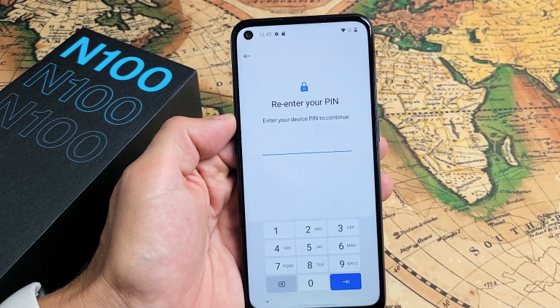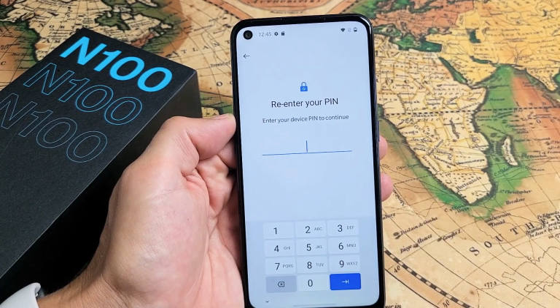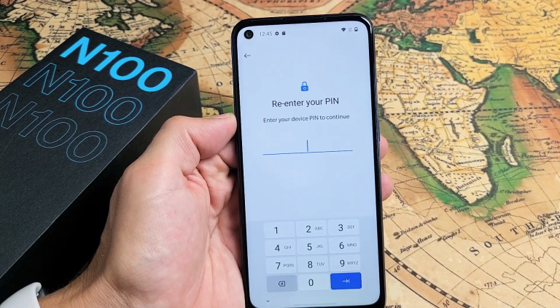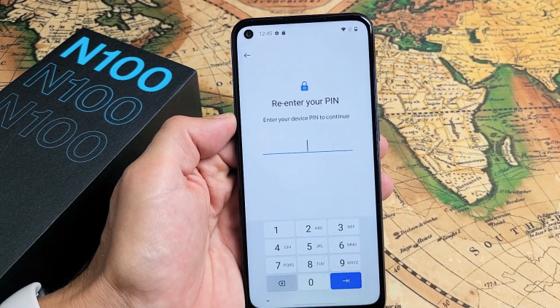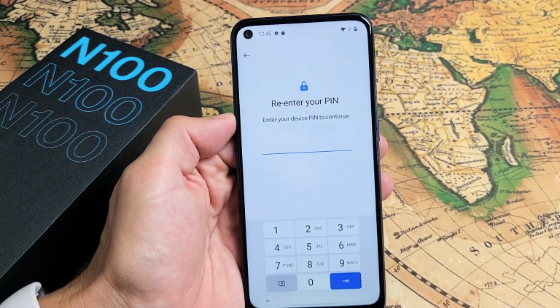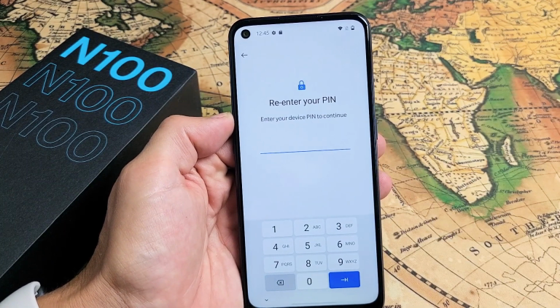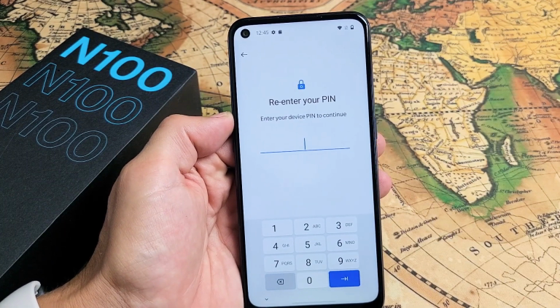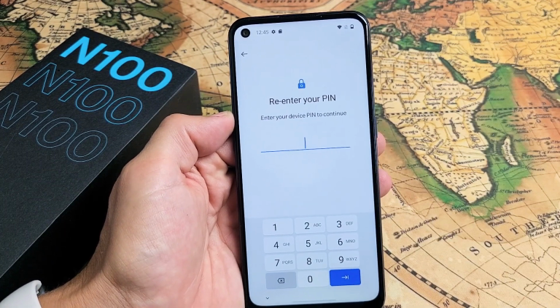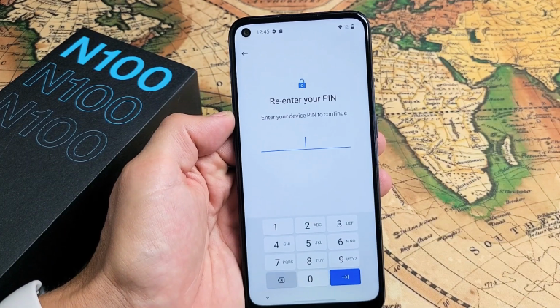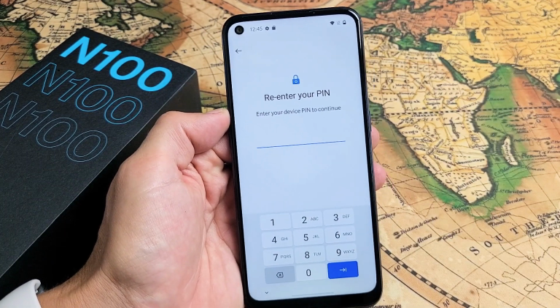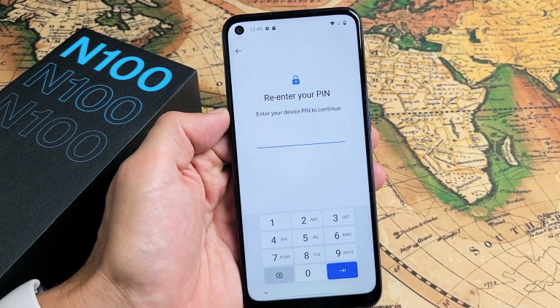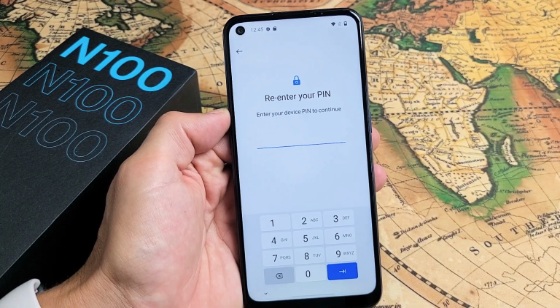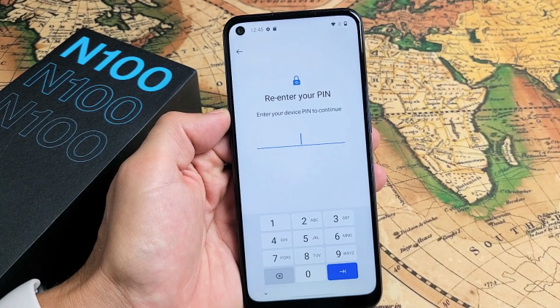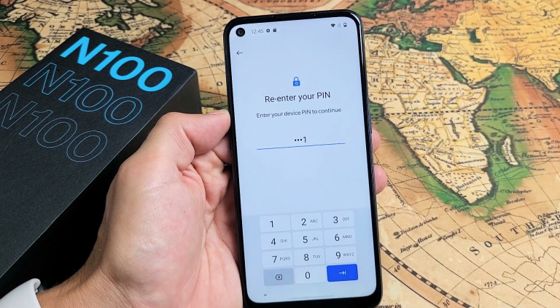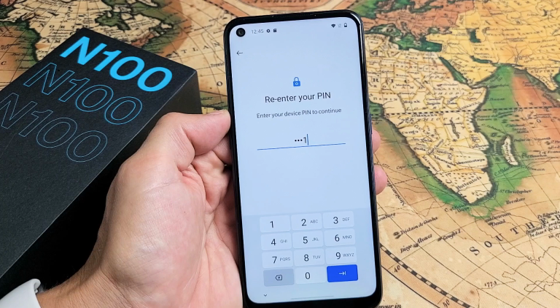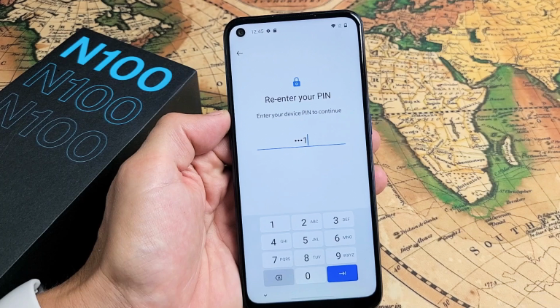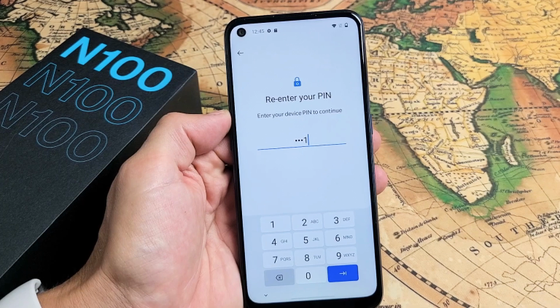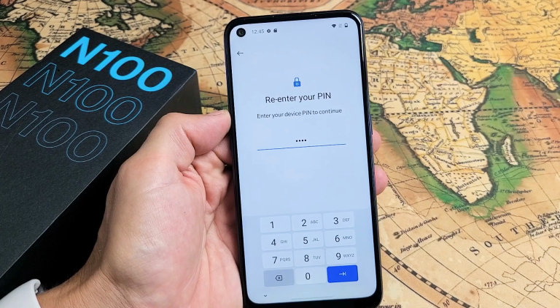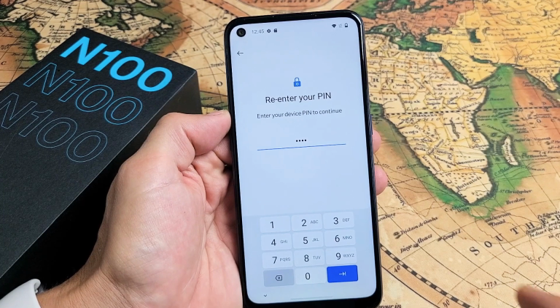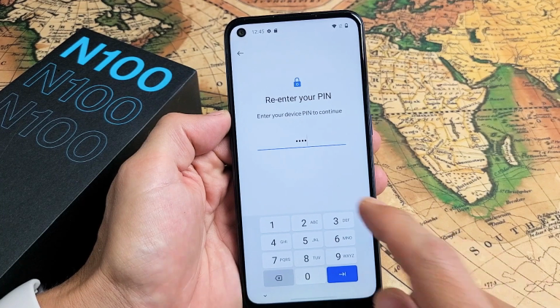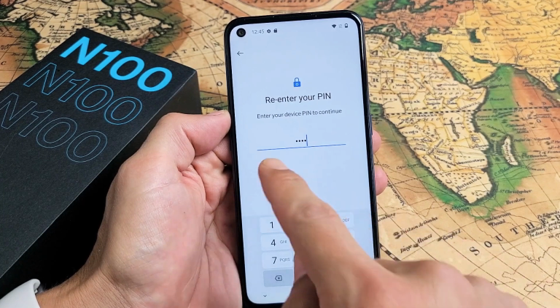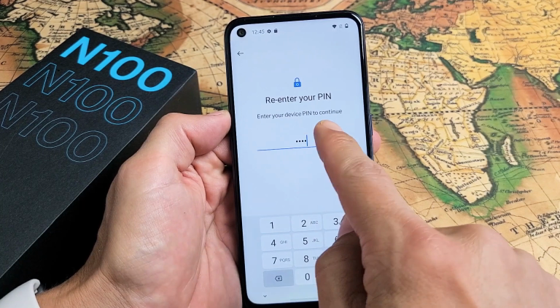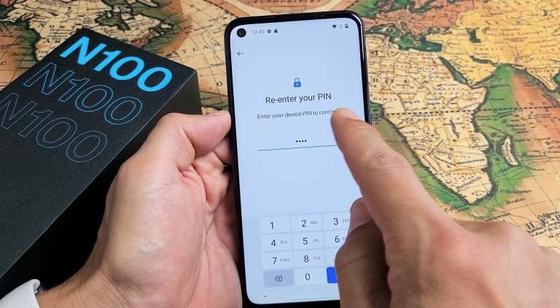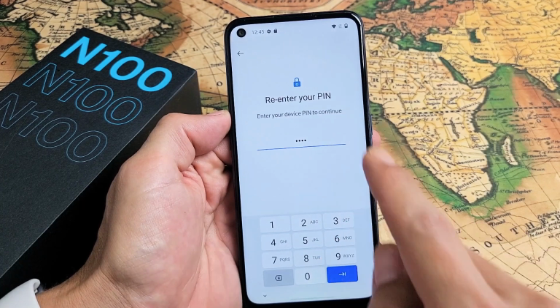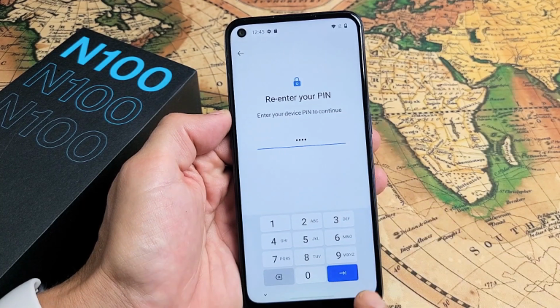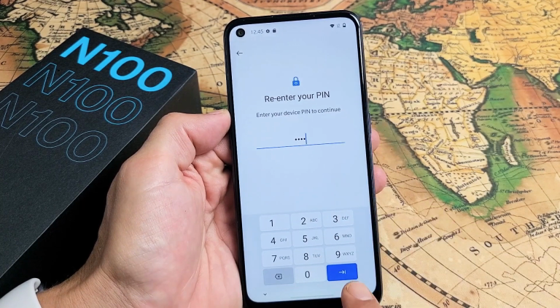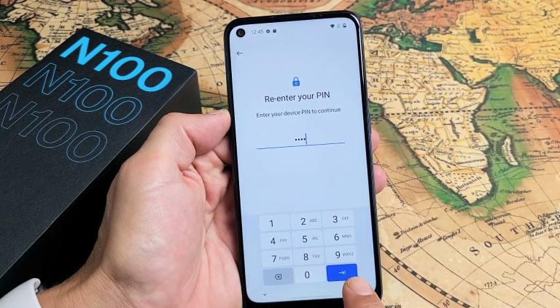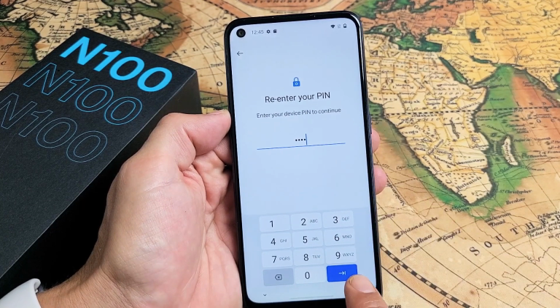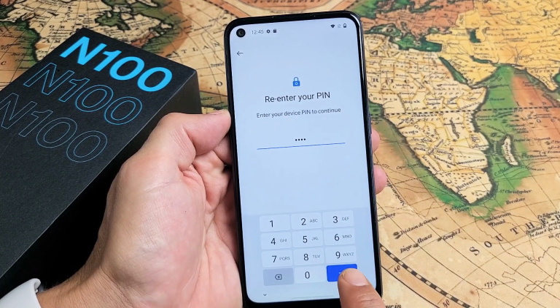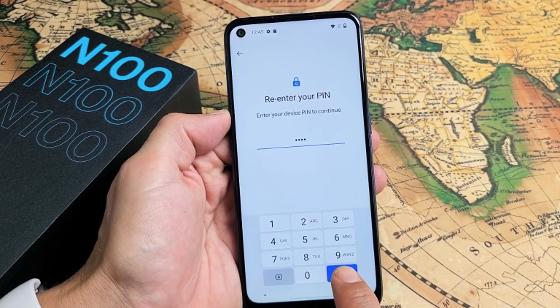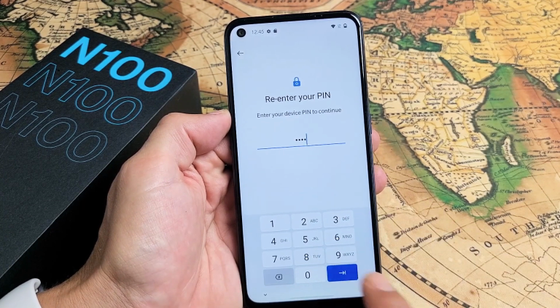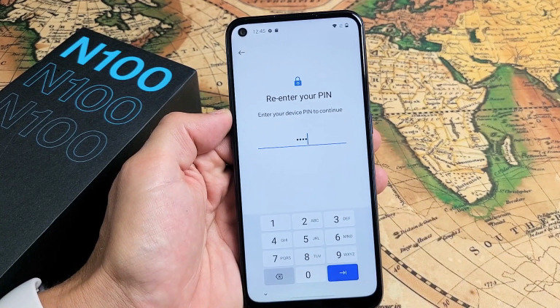You want to go ahead and enter your PIN password. After you put in your password, tap on Enter down here.